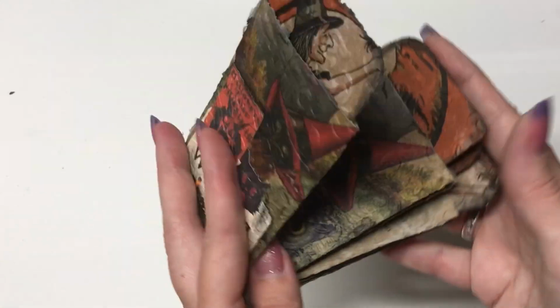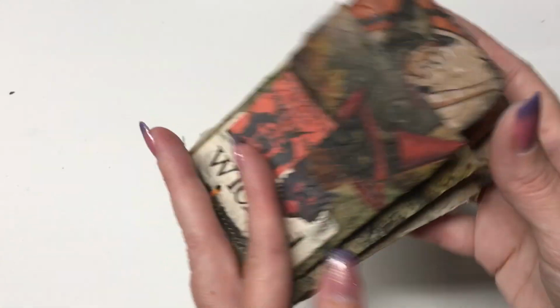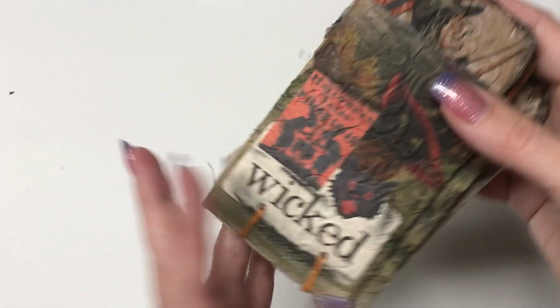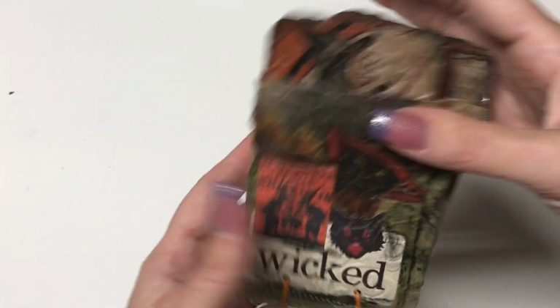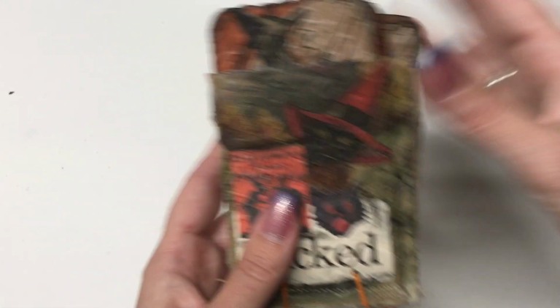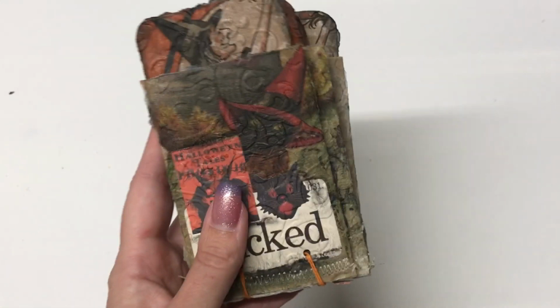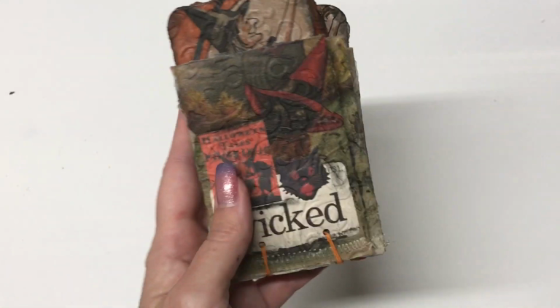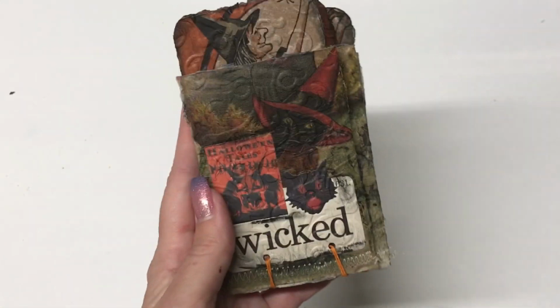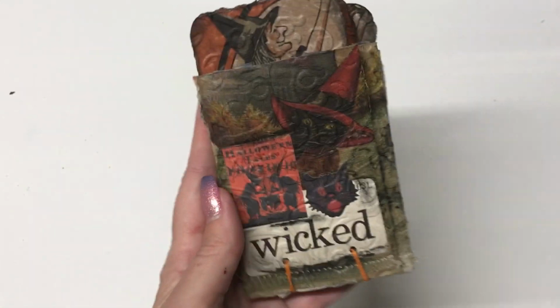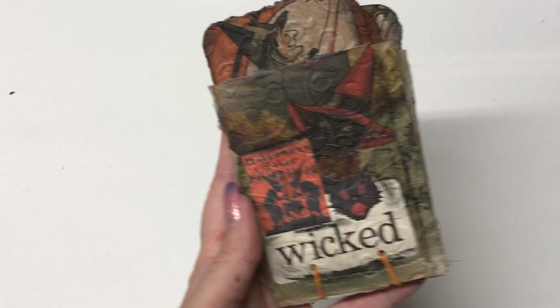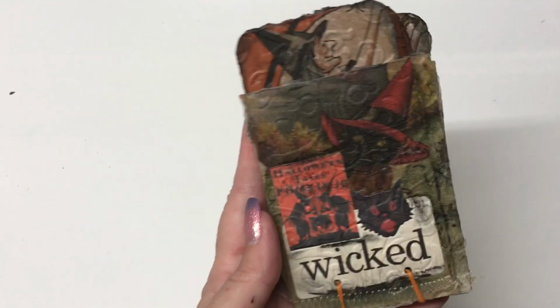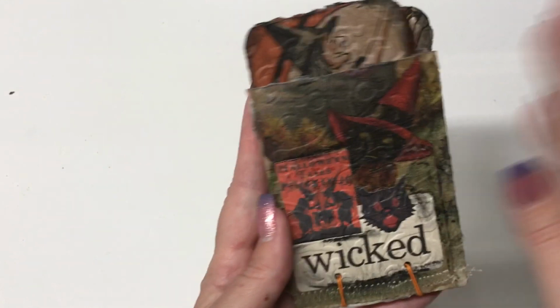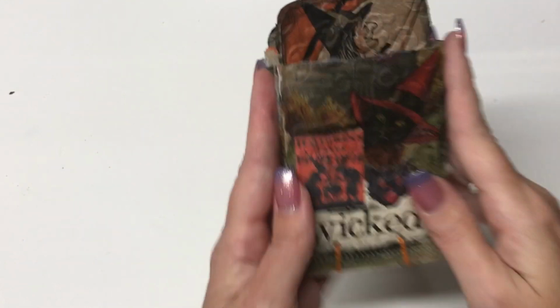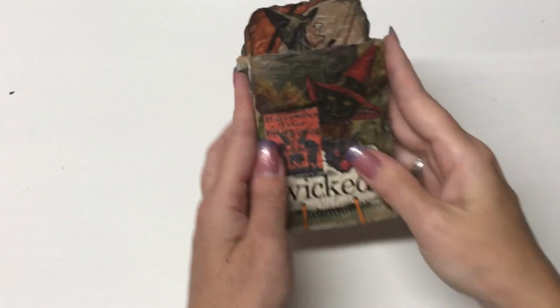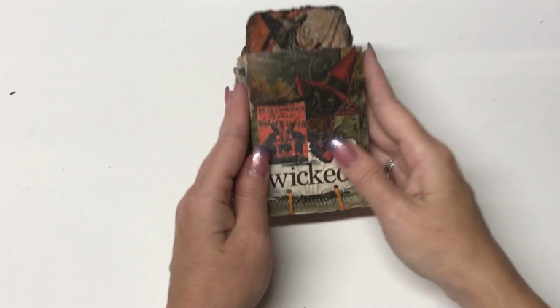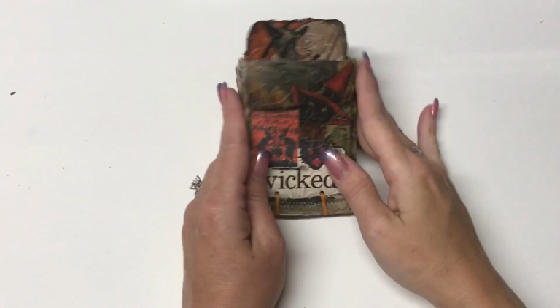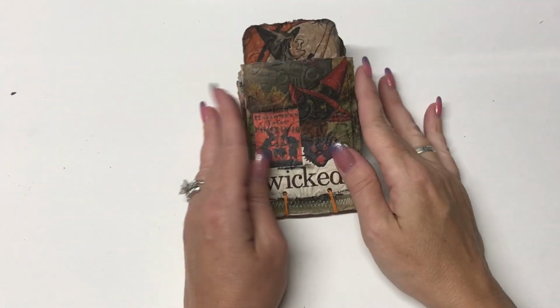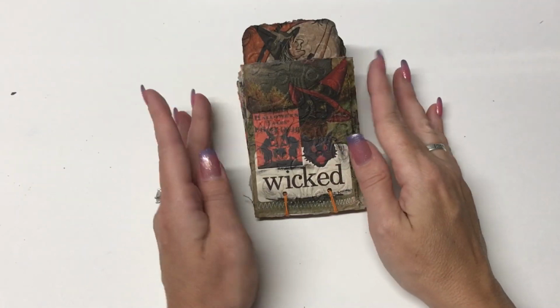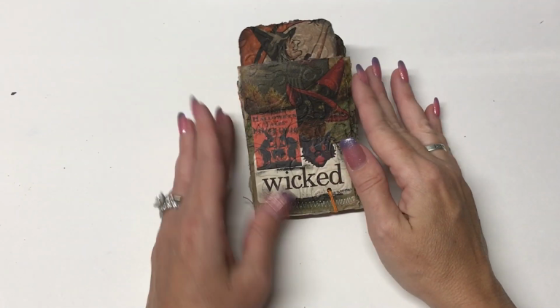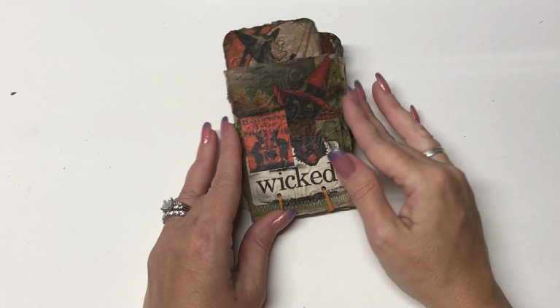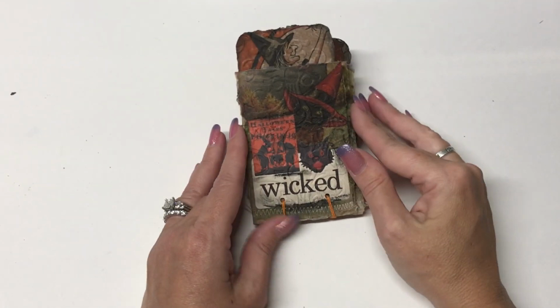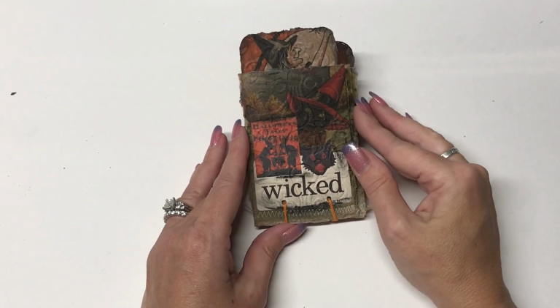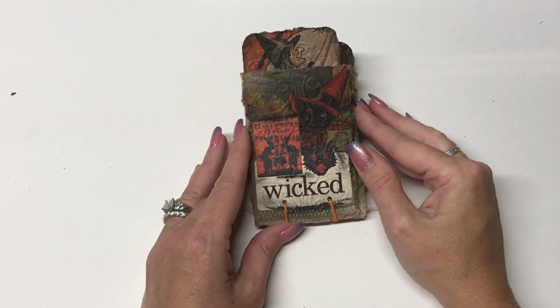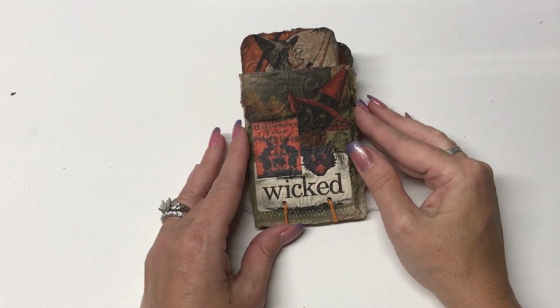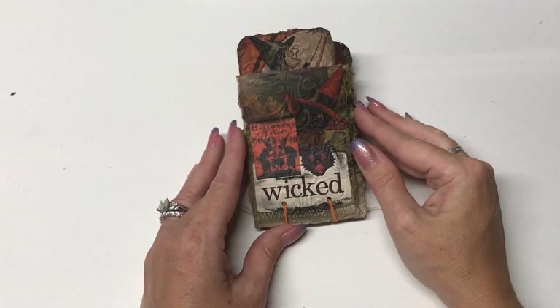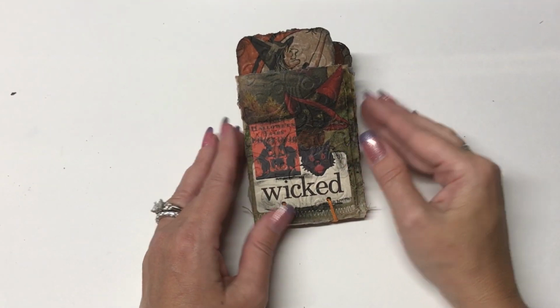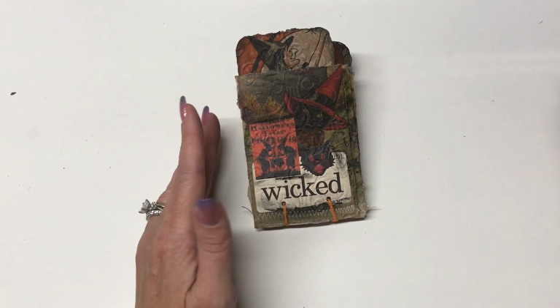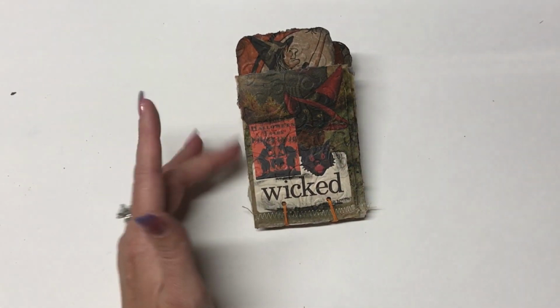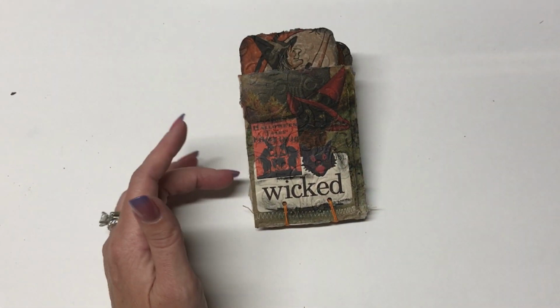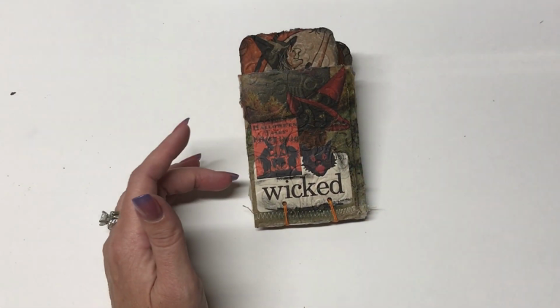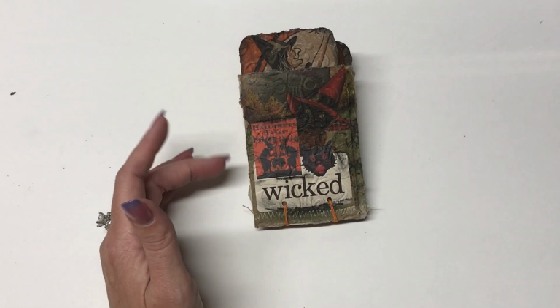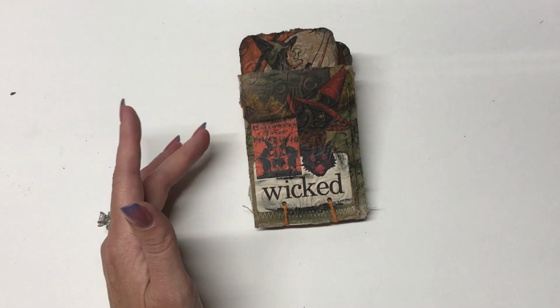So the first napkin has a little witch kitty on it, and then the other side of the napkin was a moon and a witch.